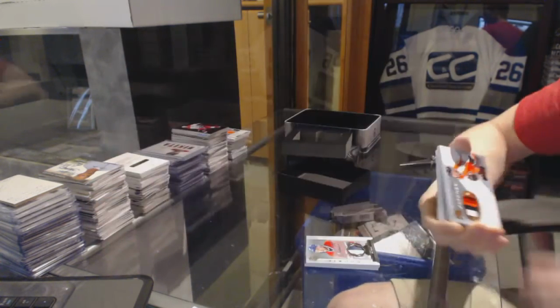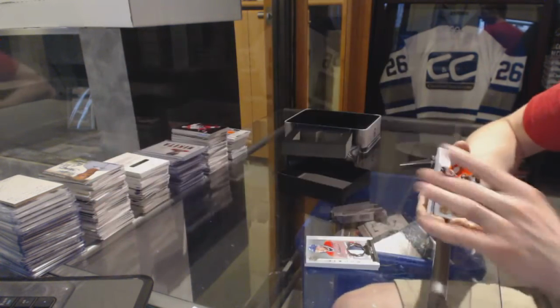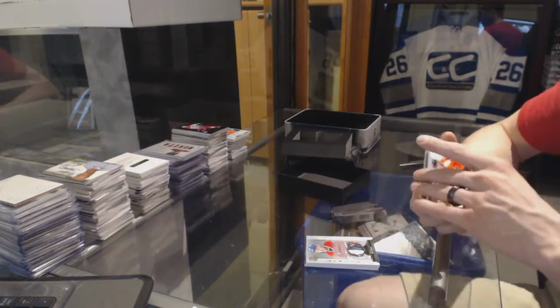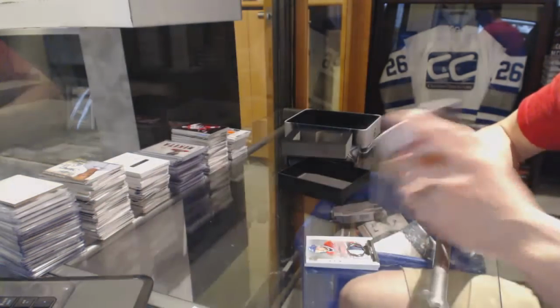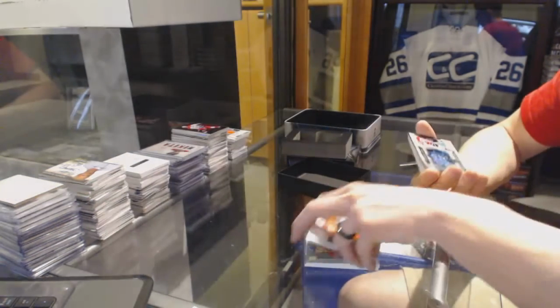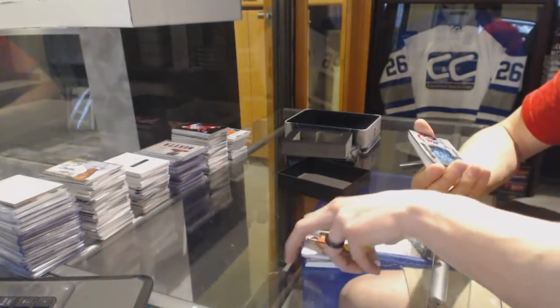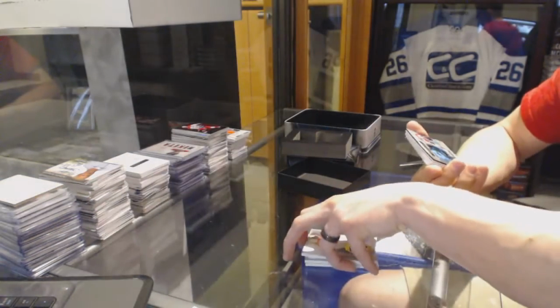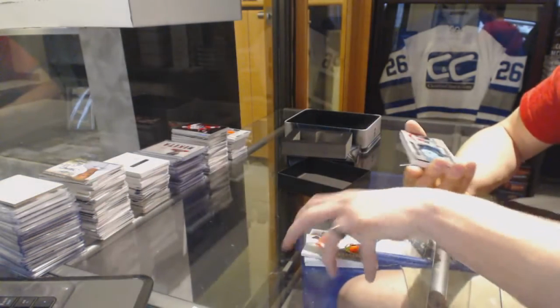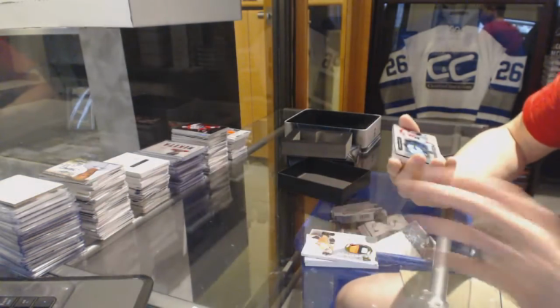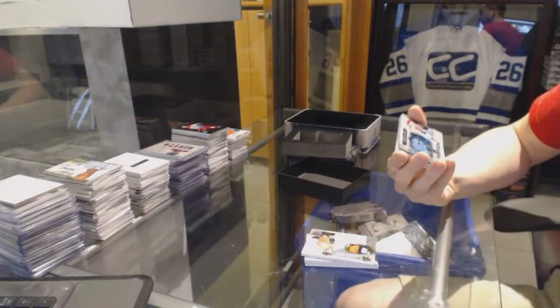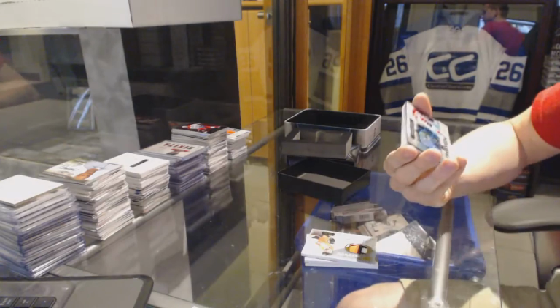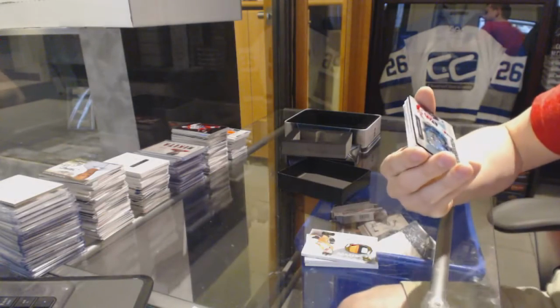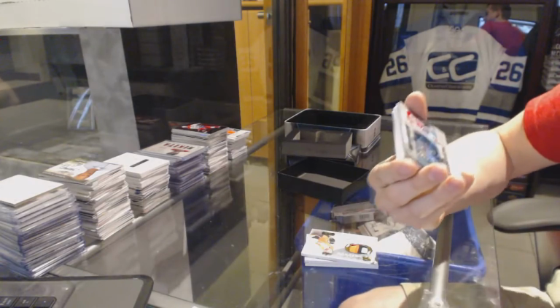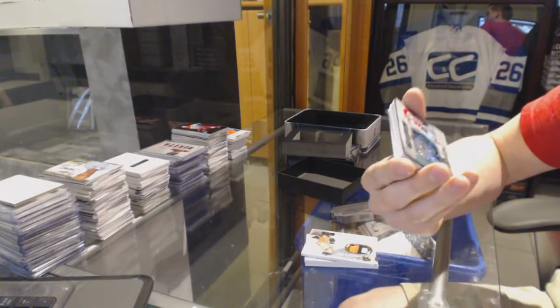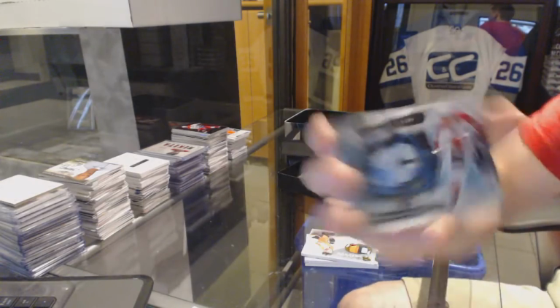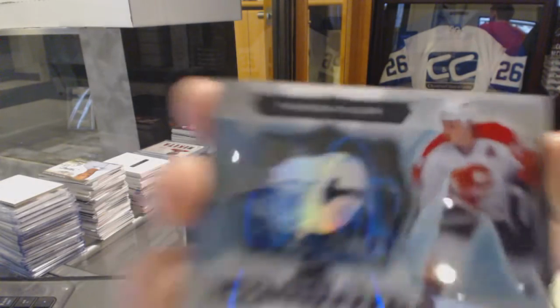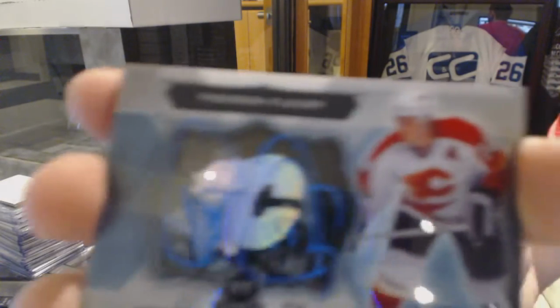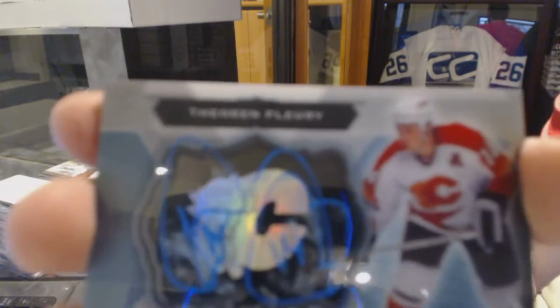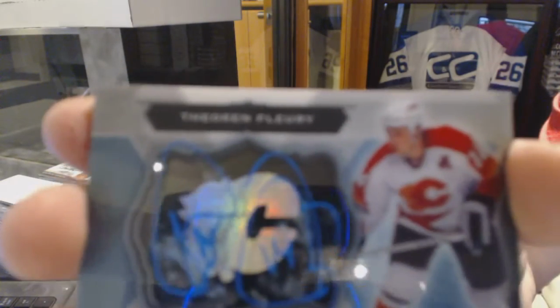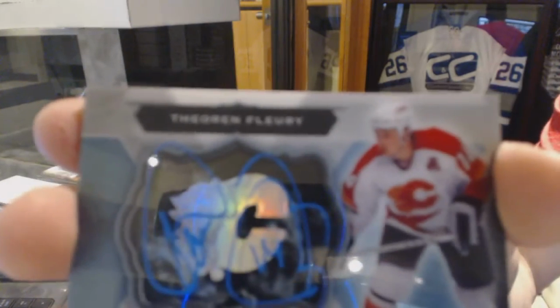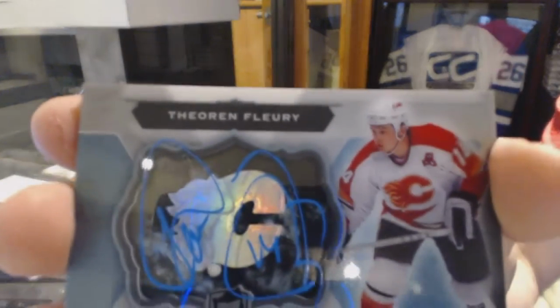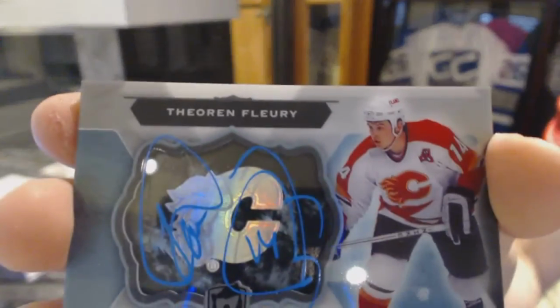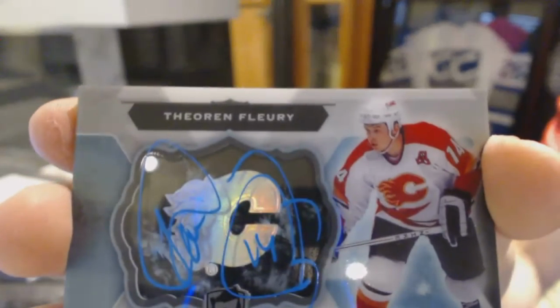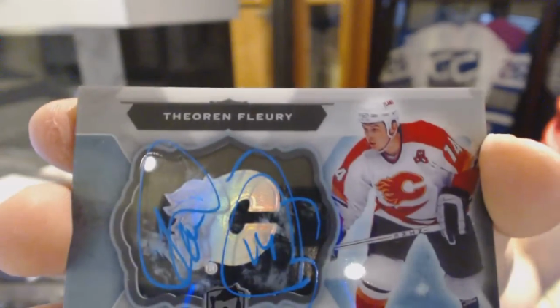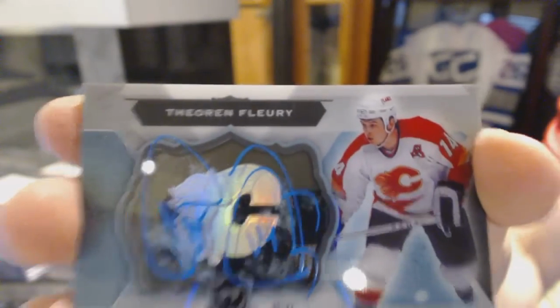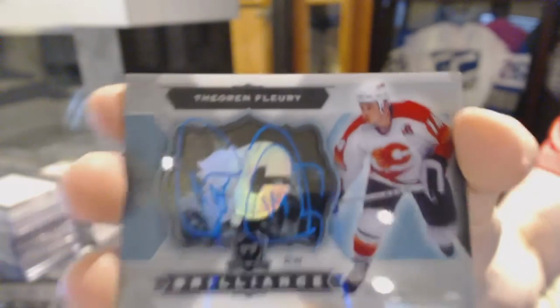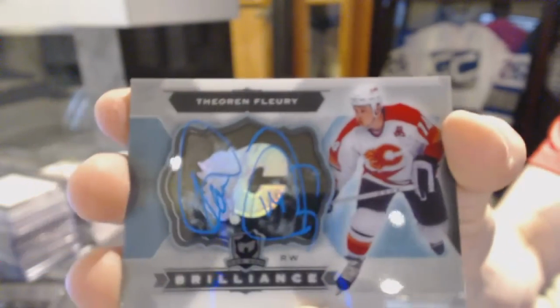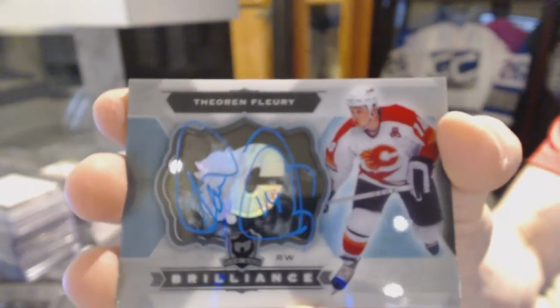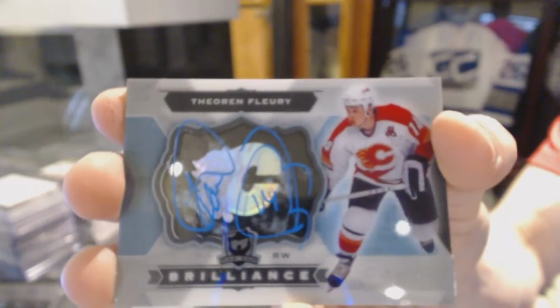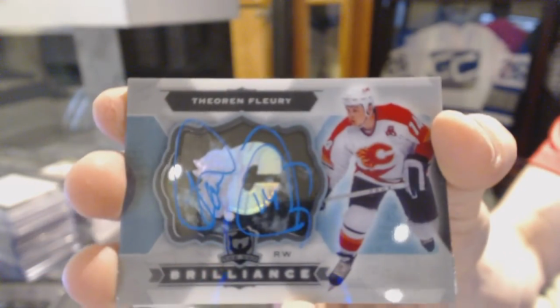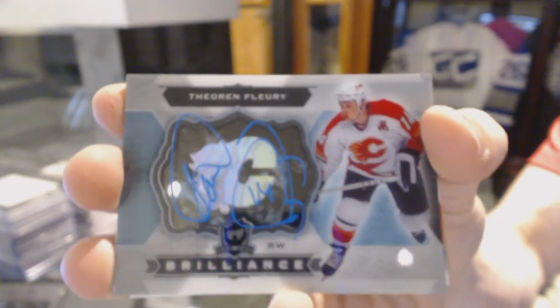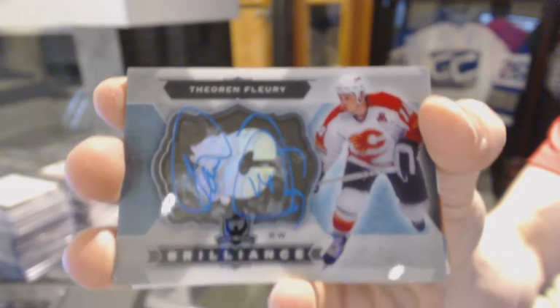Sweet. Brilliant autograph for the Calgary Flames, Theo Fleury.